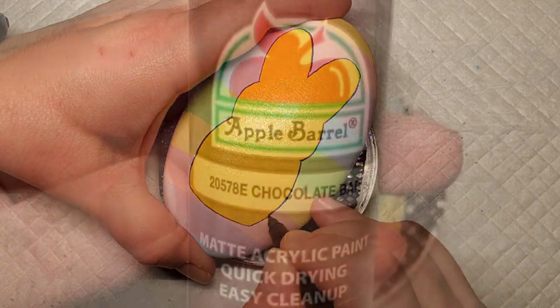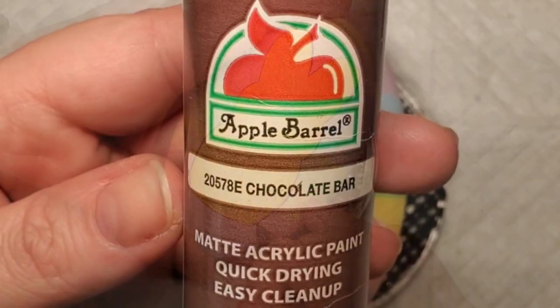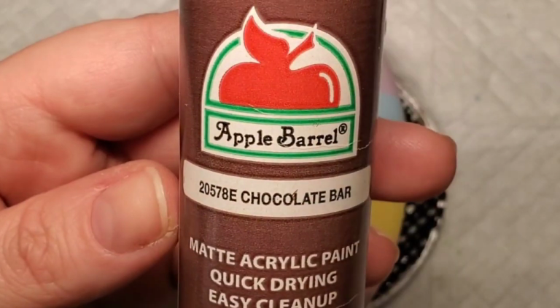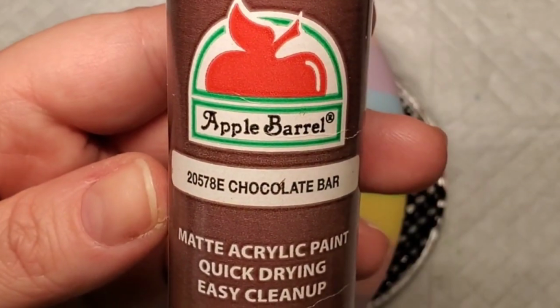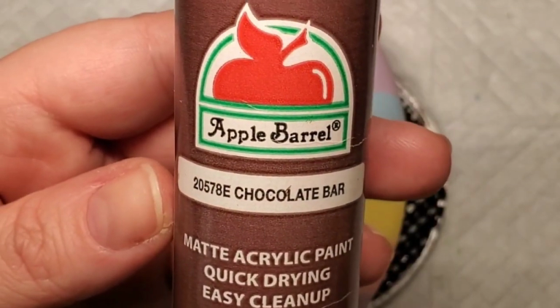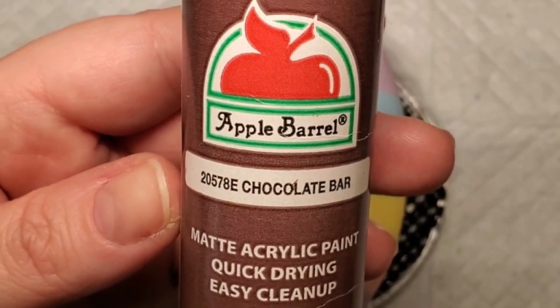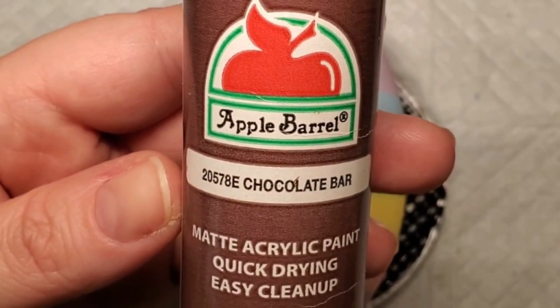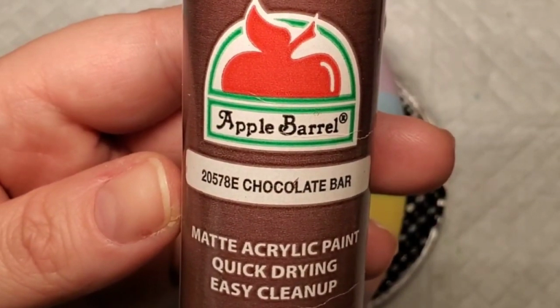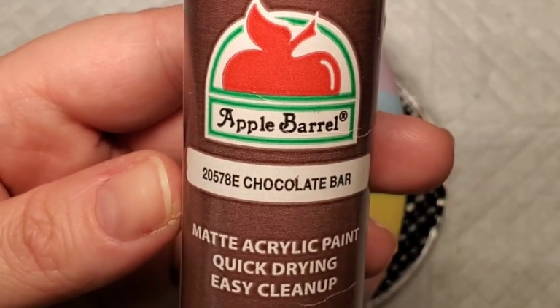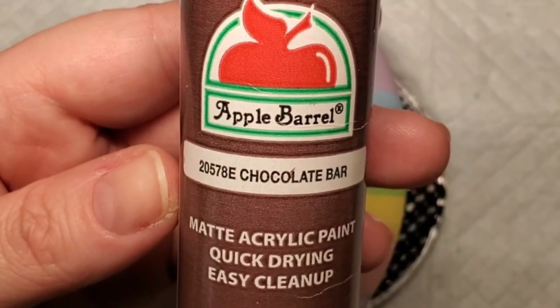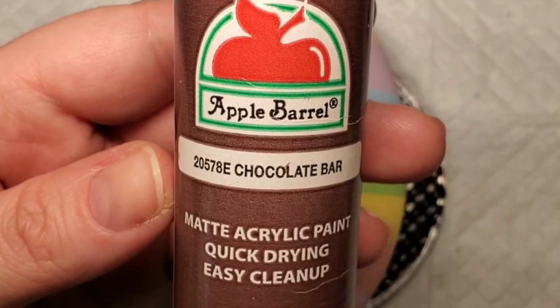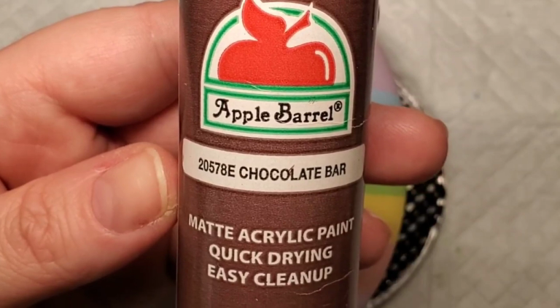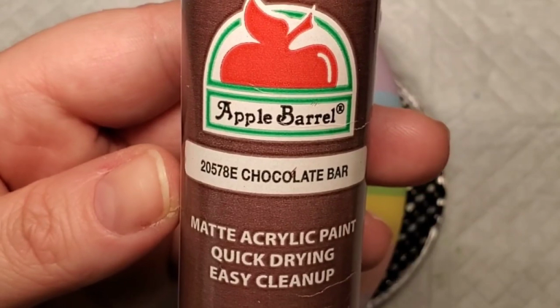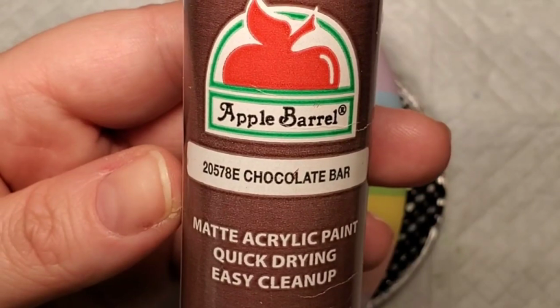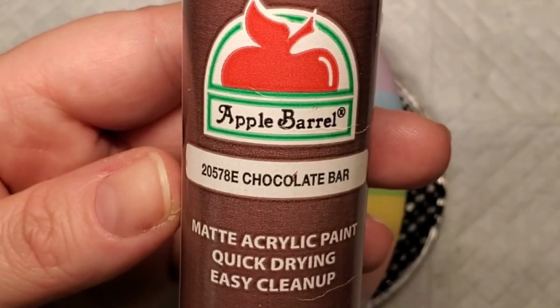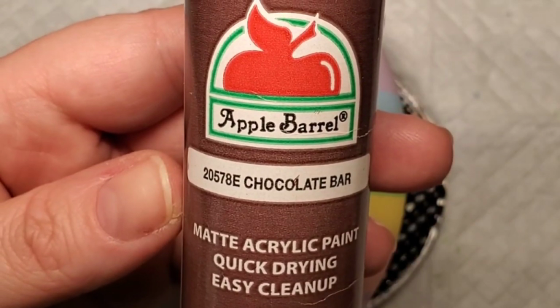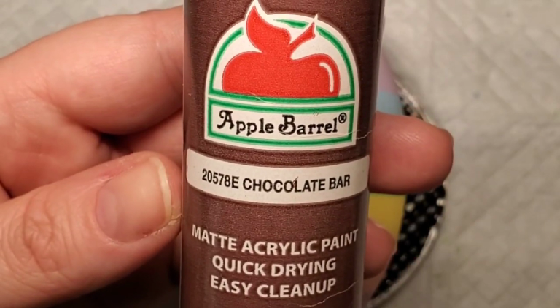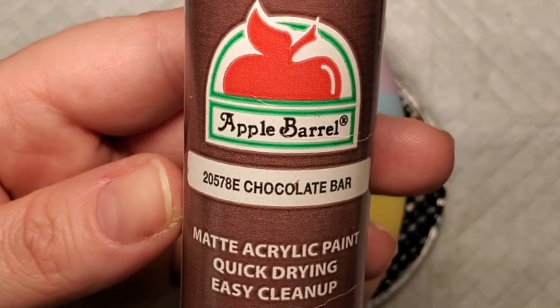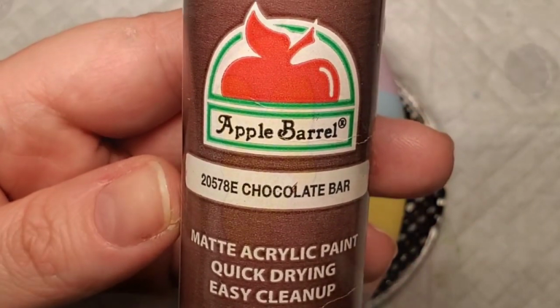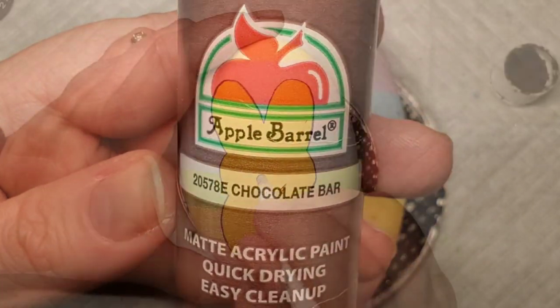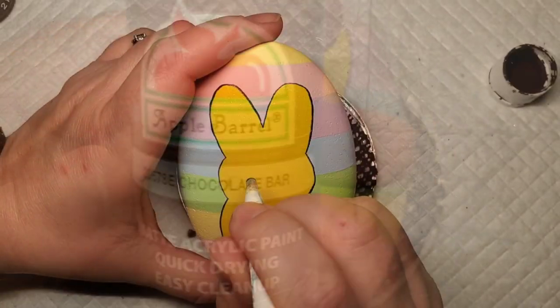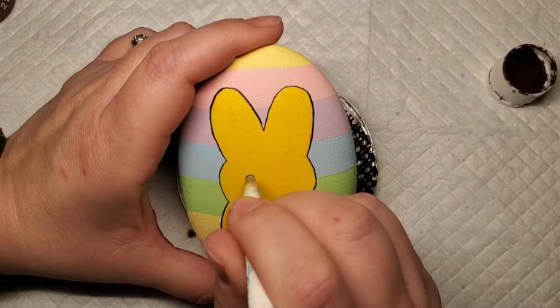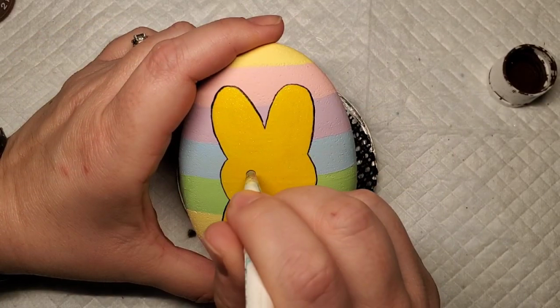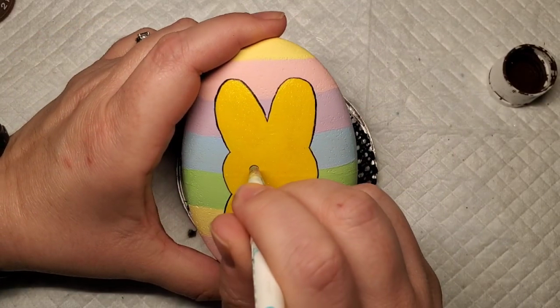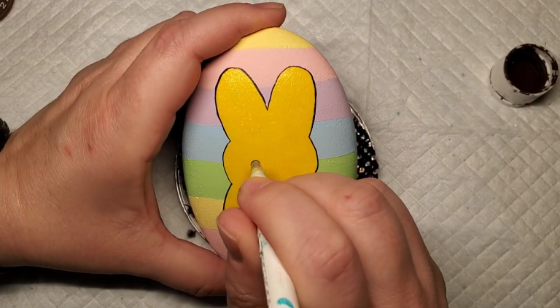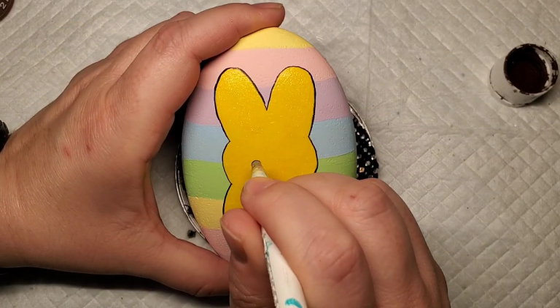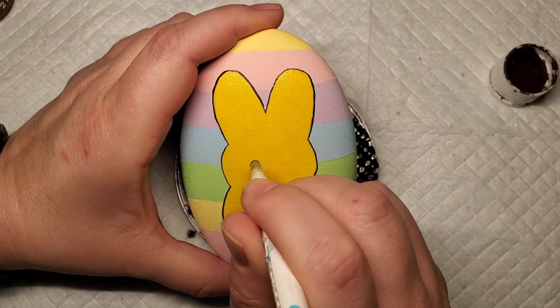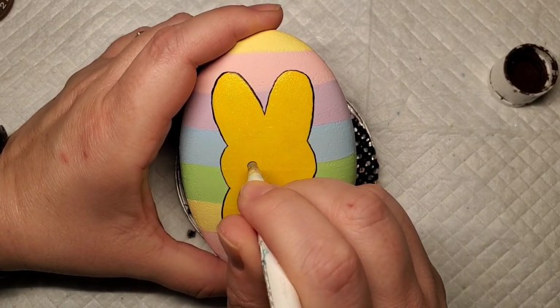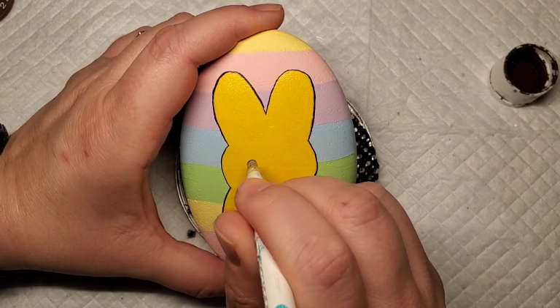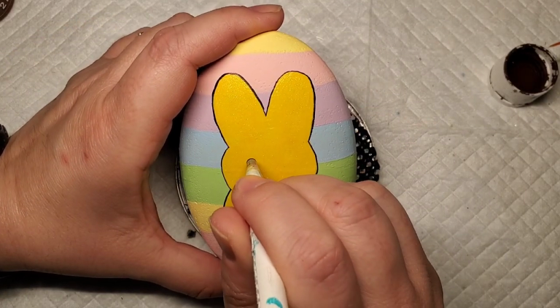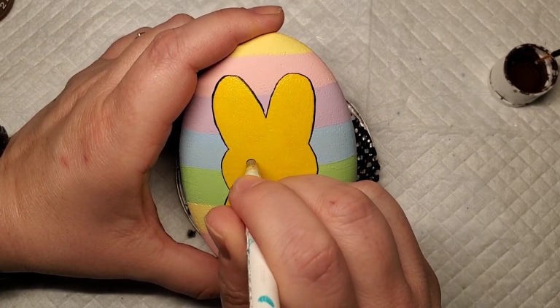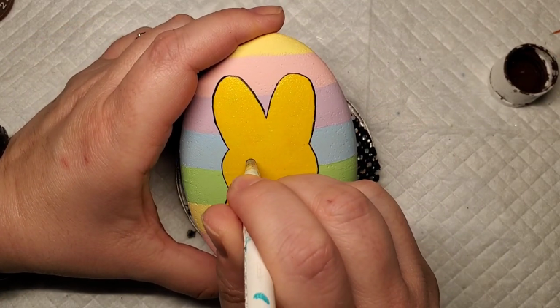Now I'm going to take this chocolate brown paint and a dotting tool and just add the two eyes and the mouth.